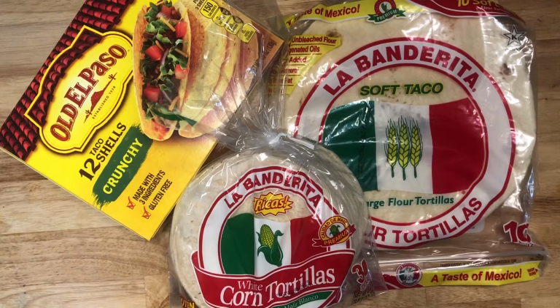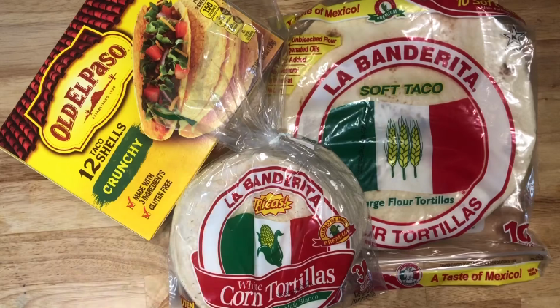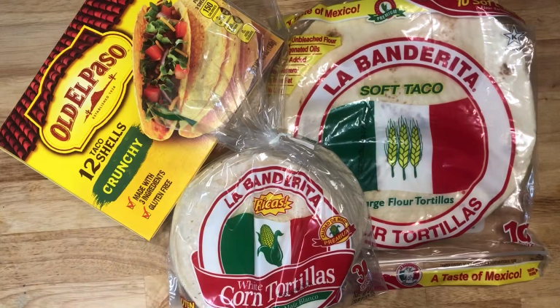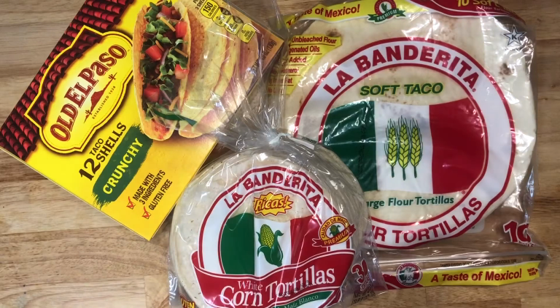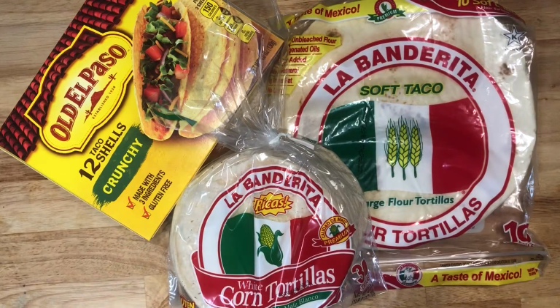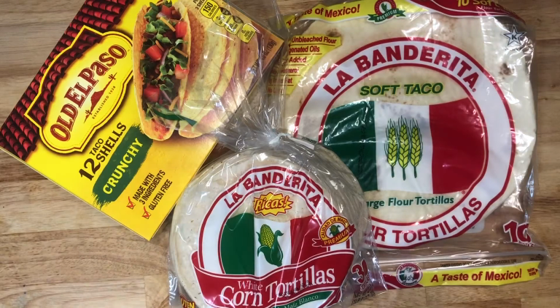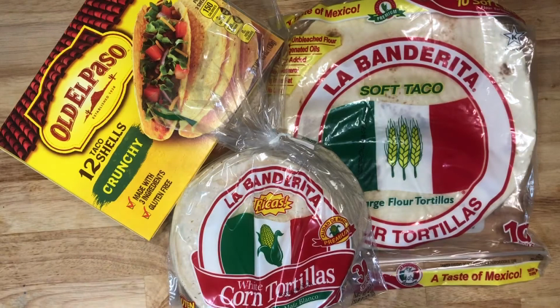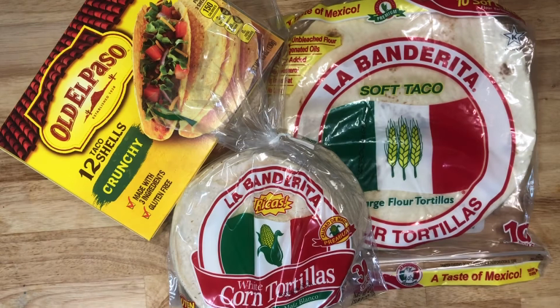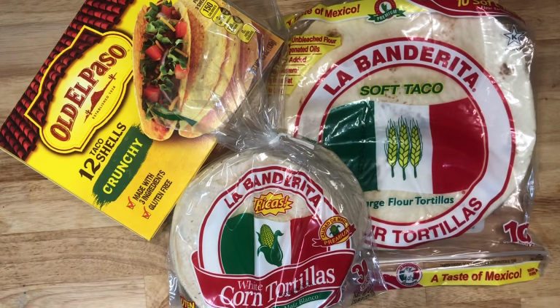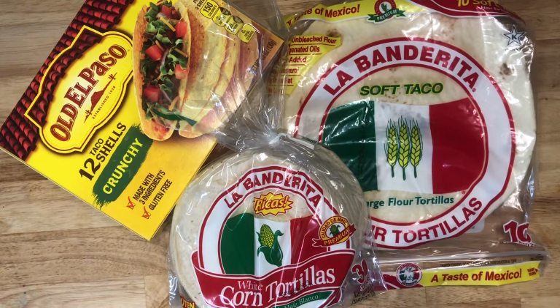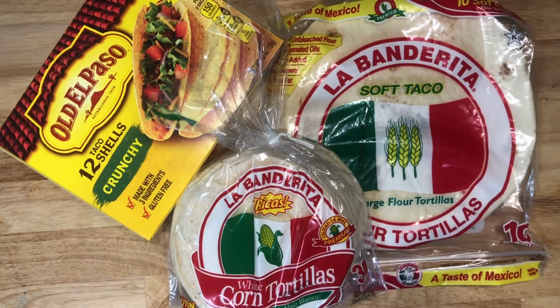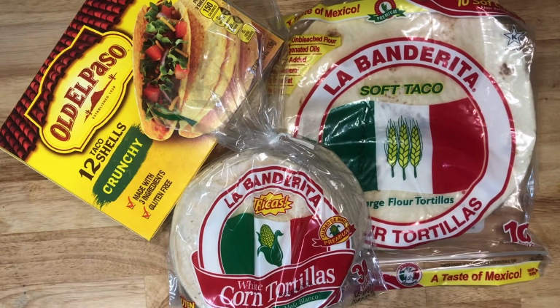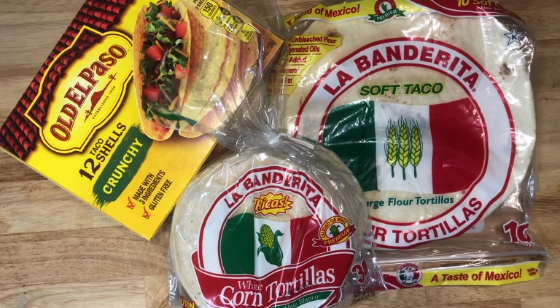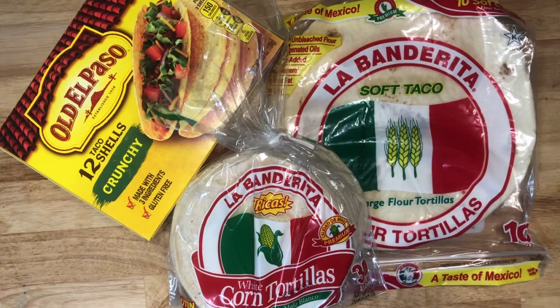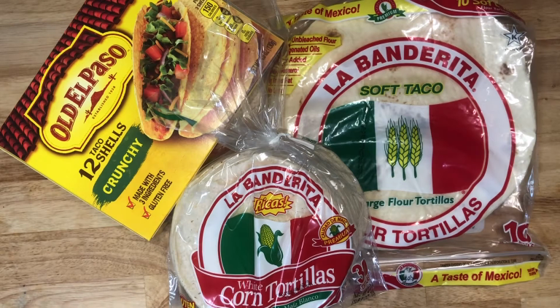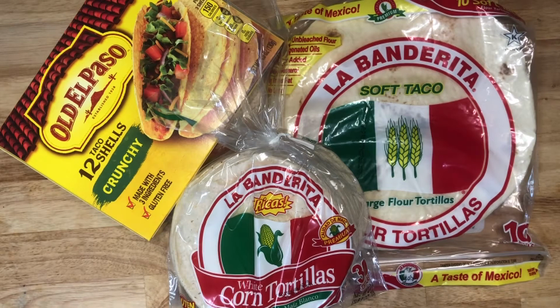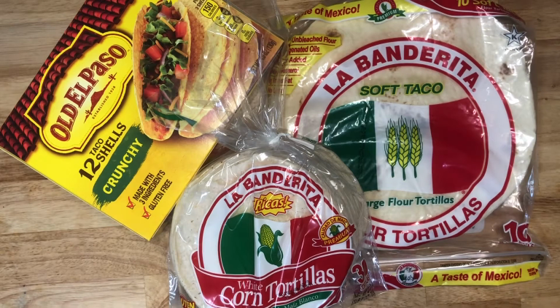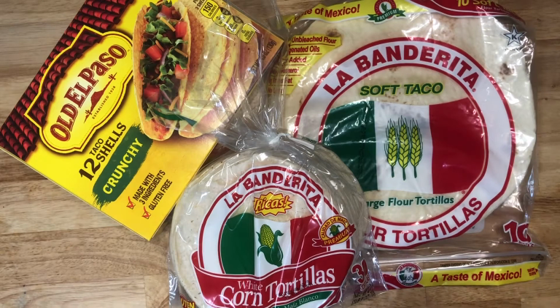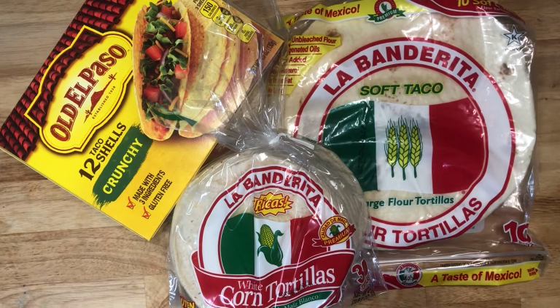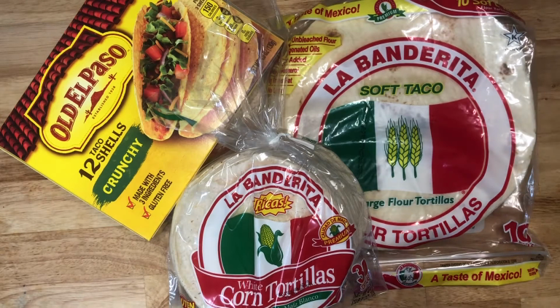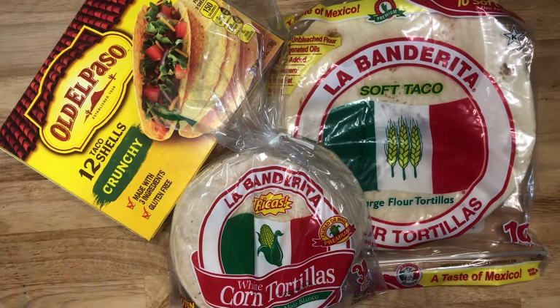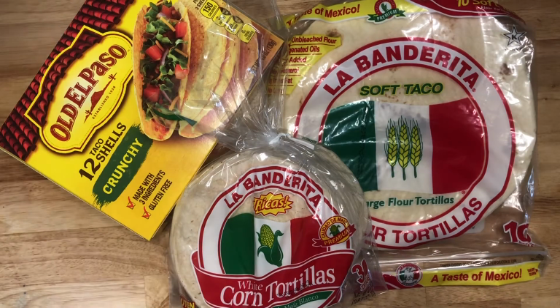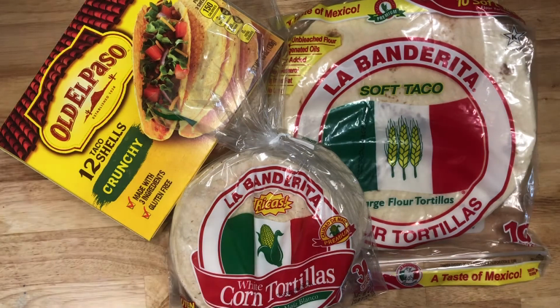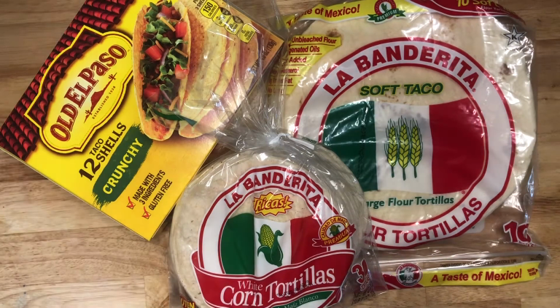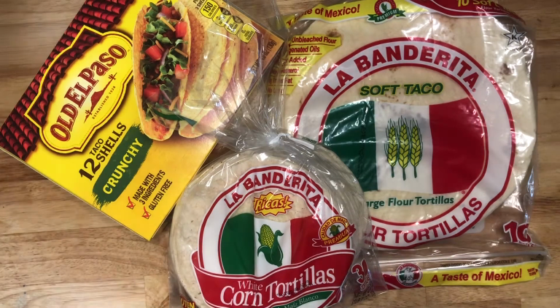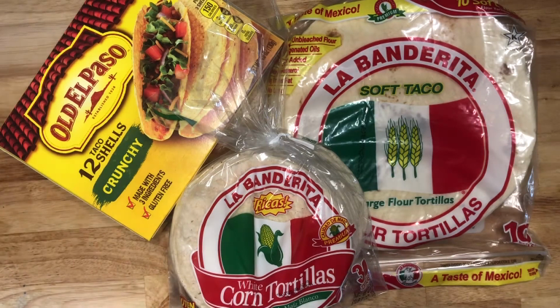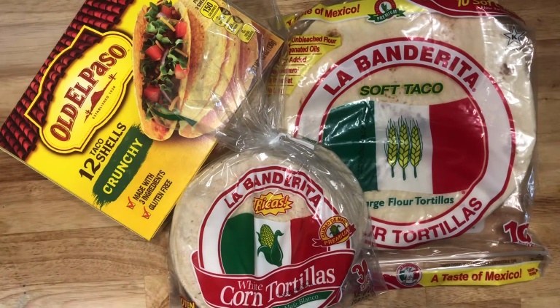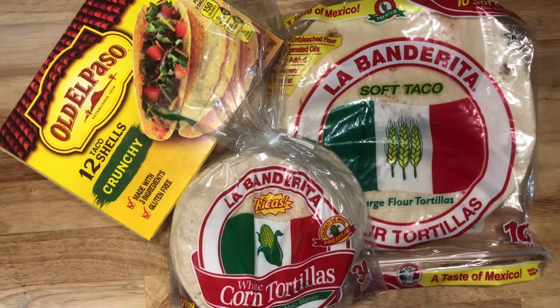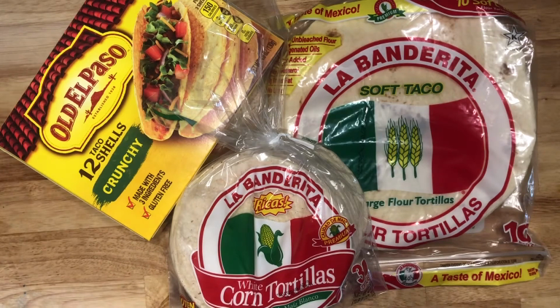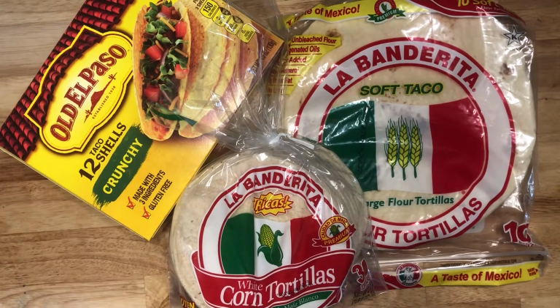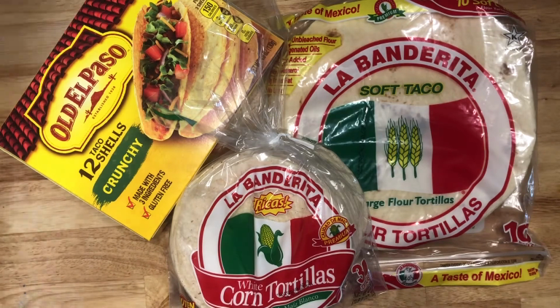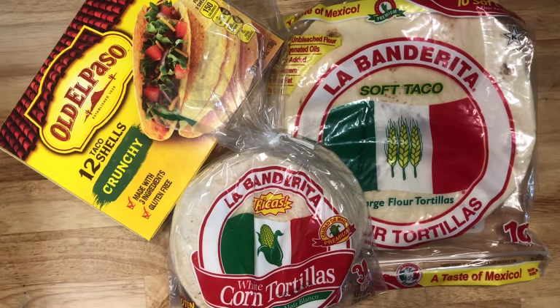Hey friends, it's Sarah from Snacks and Crafts. Today's another installment of the maternity leave meal prep.